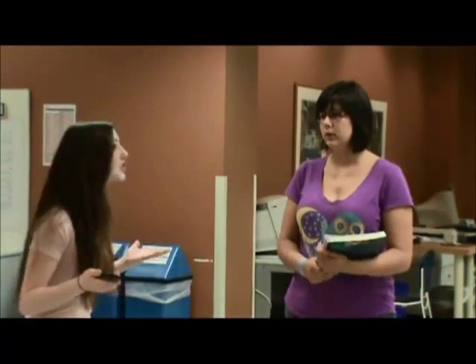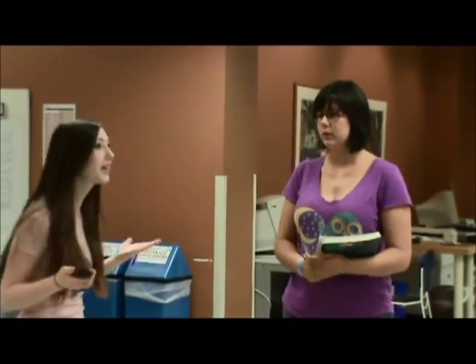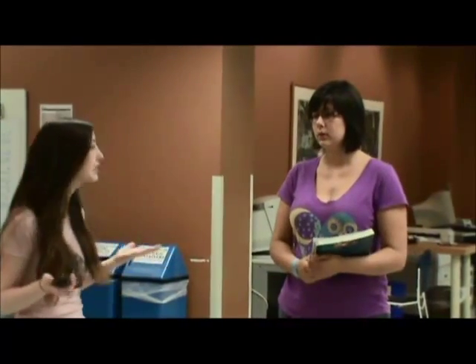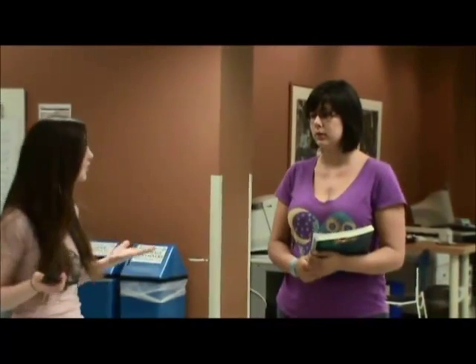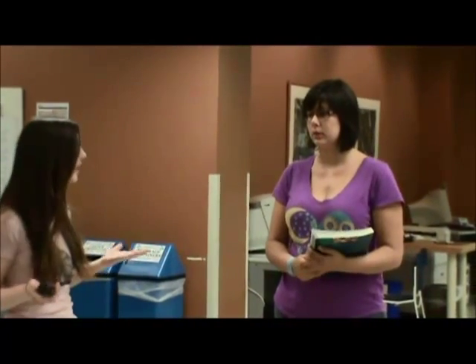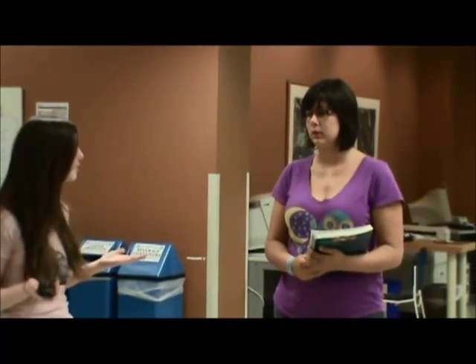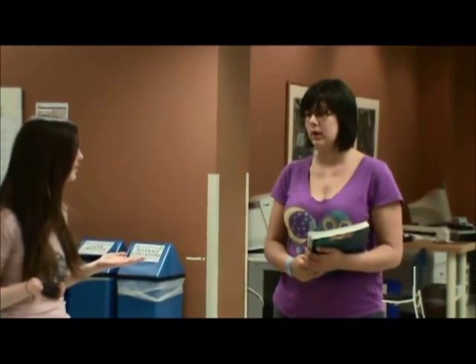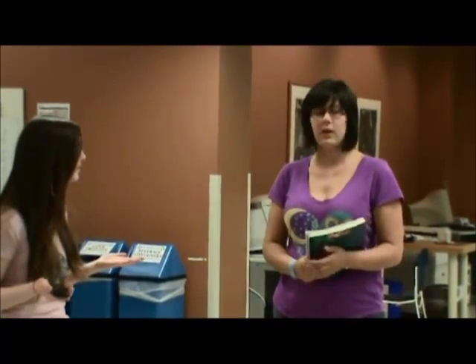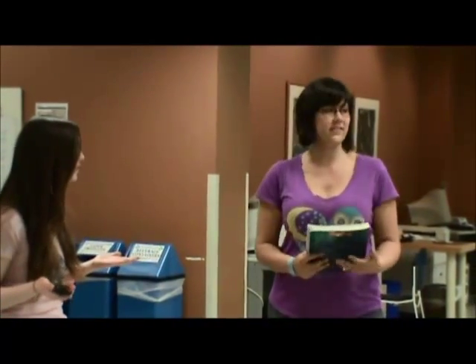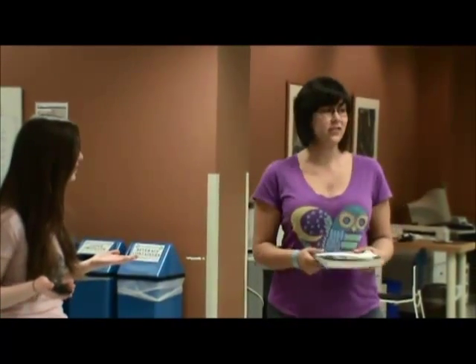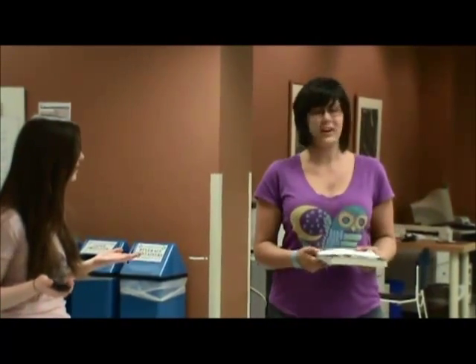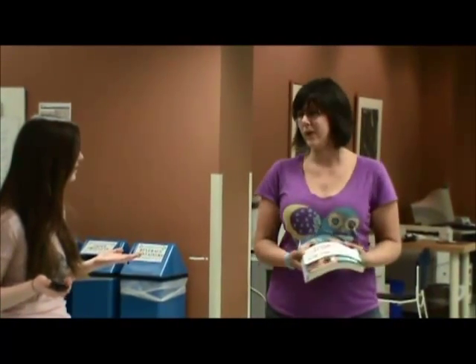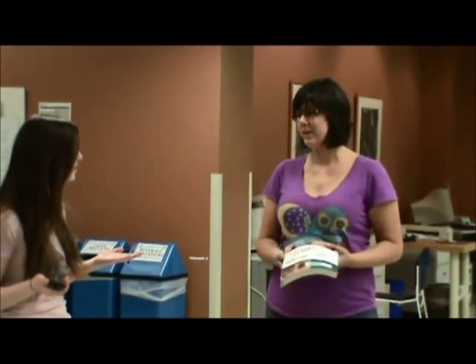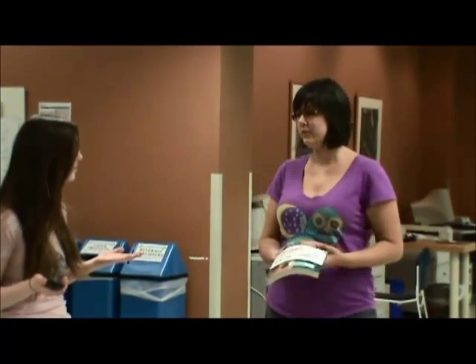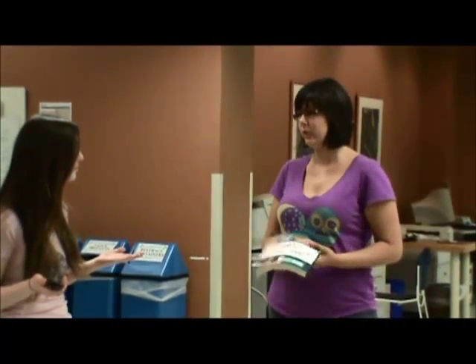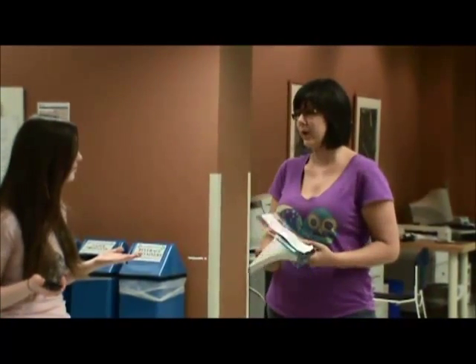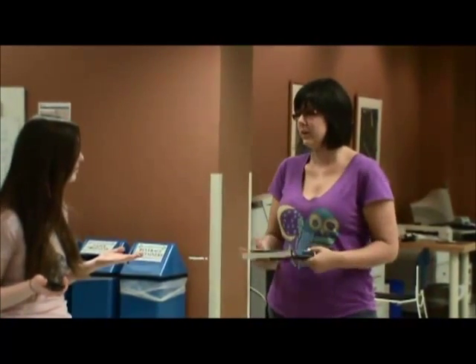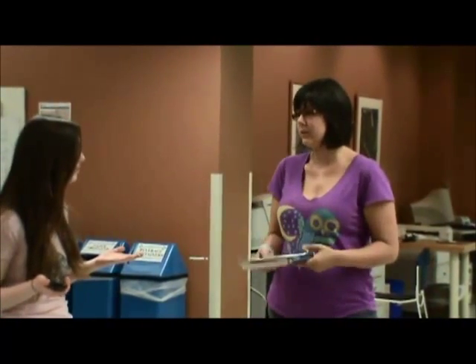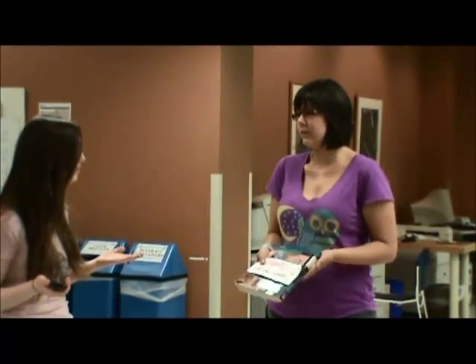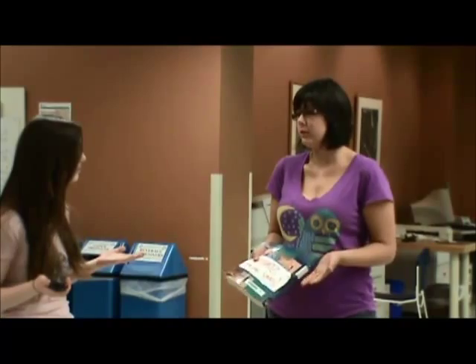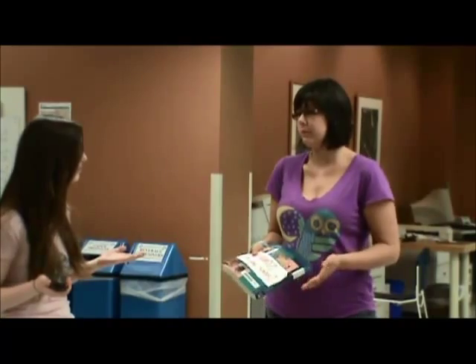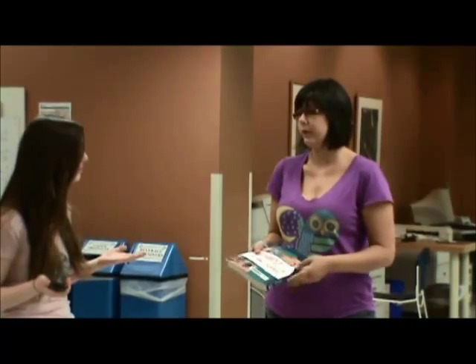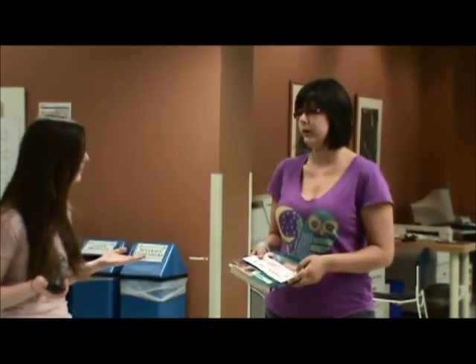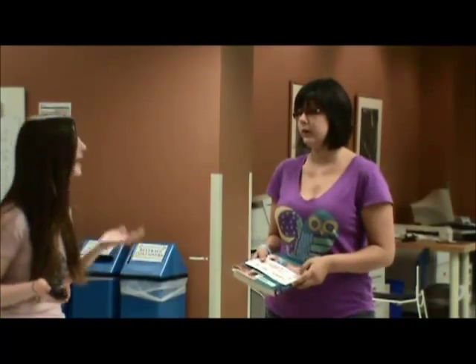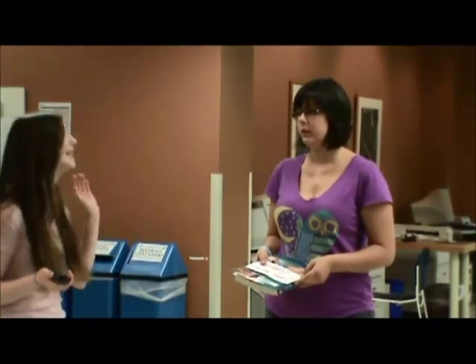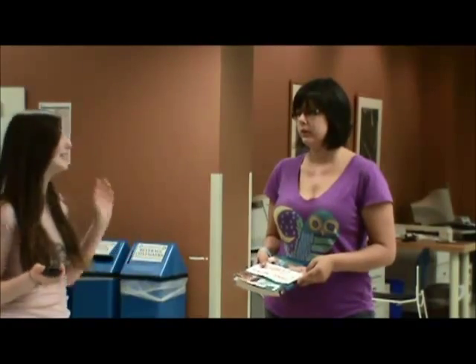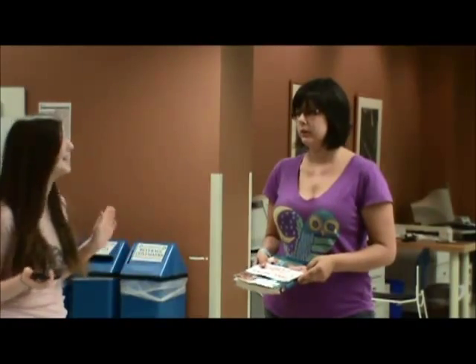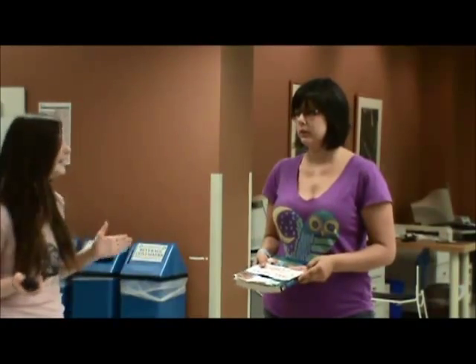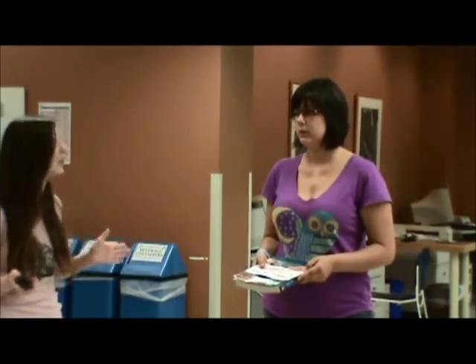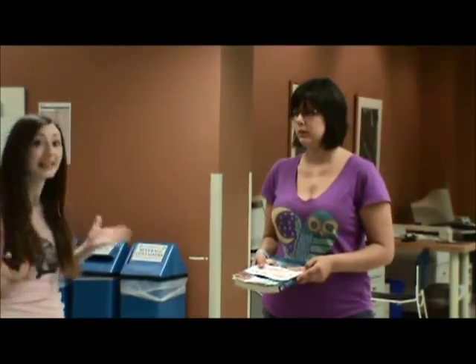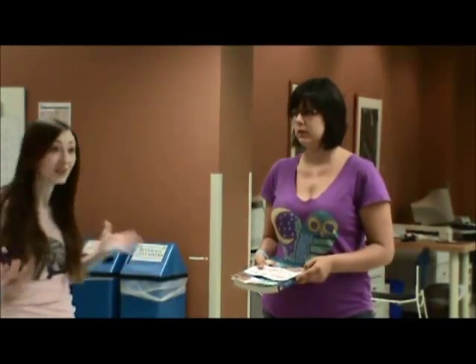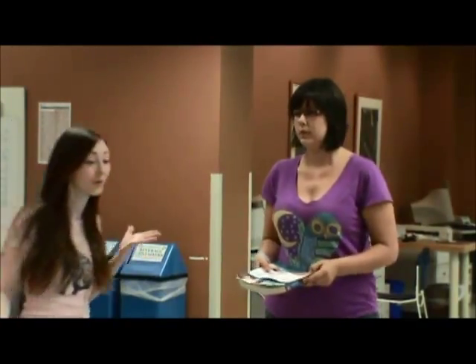Let's try the self-checkout. The self-checkout? I don't know how to use it. I've never used it before. It's dead simple. Let's go.